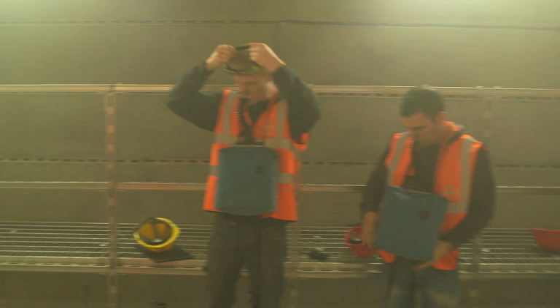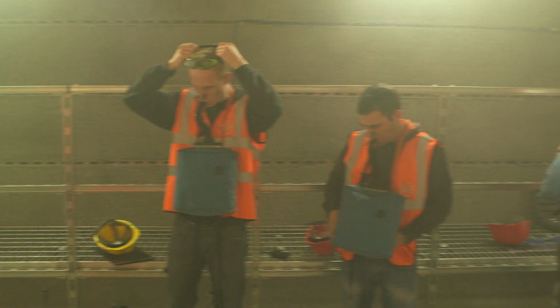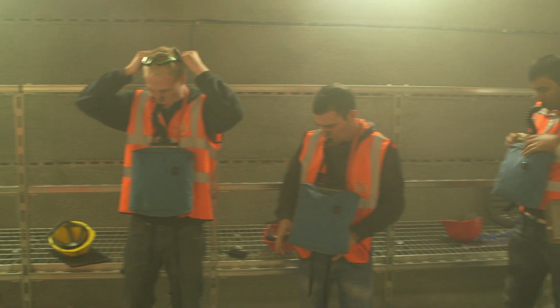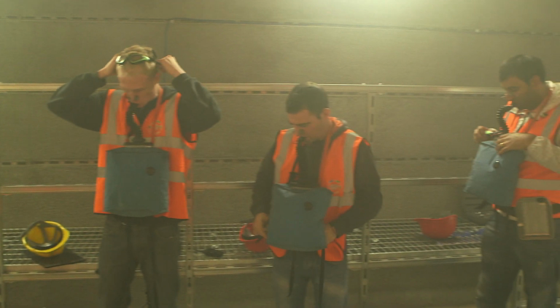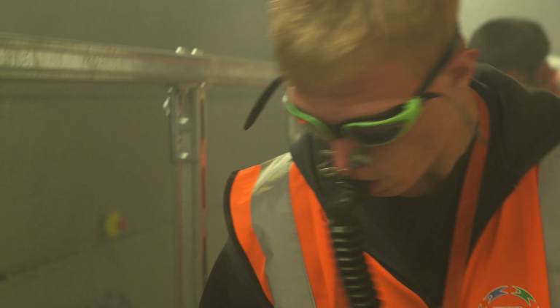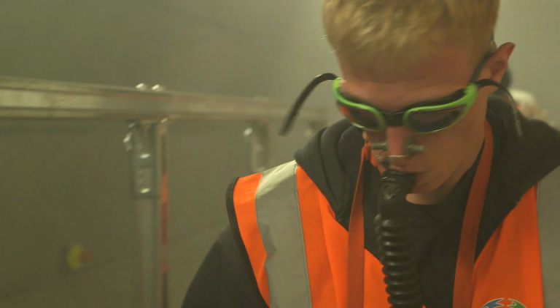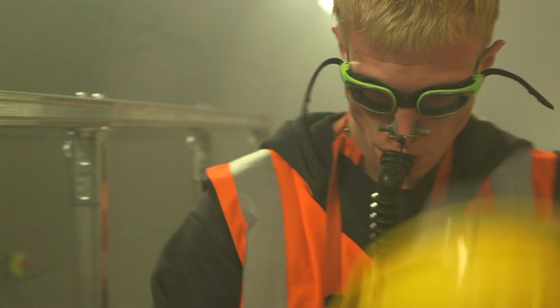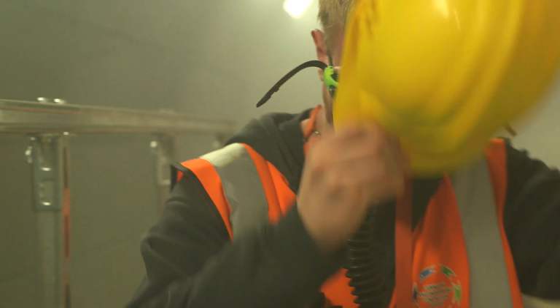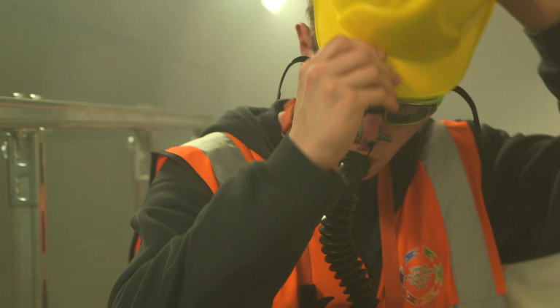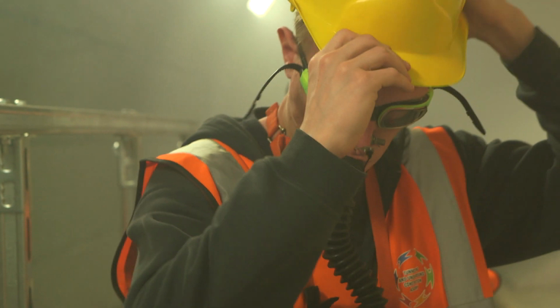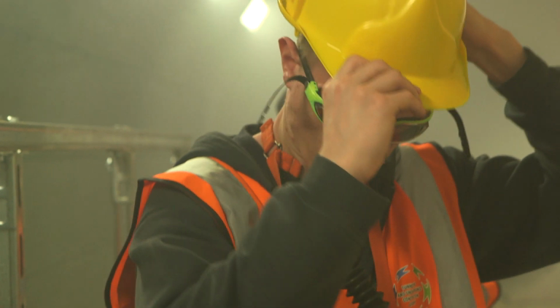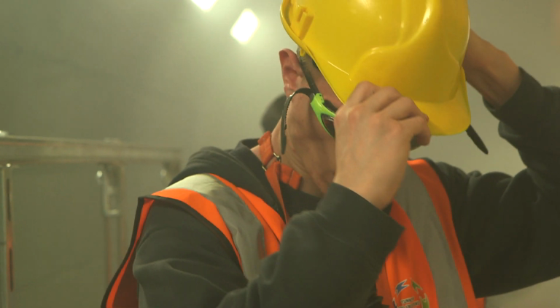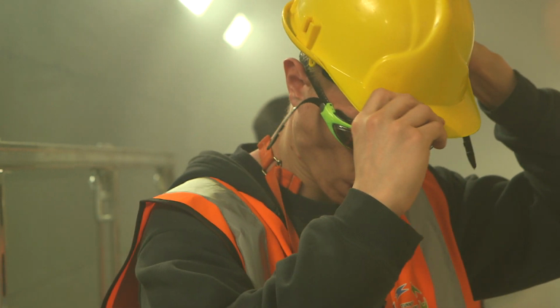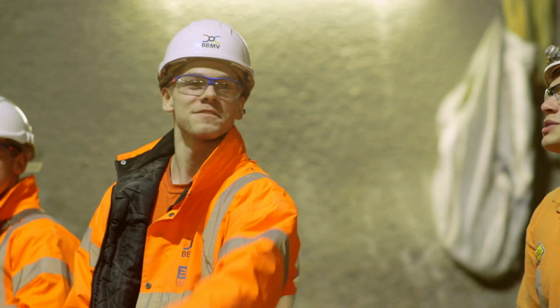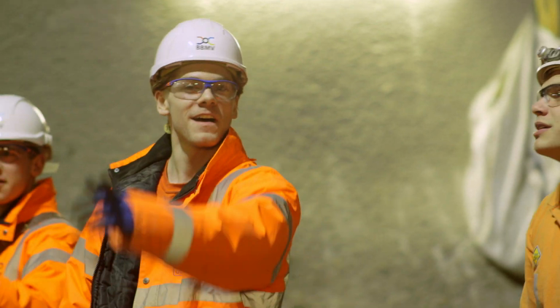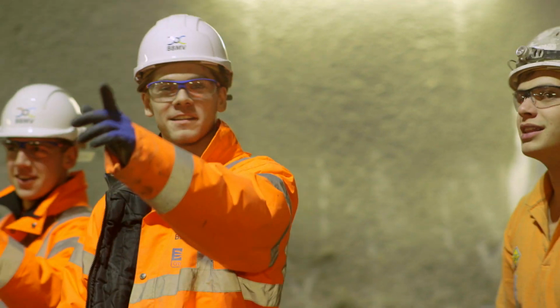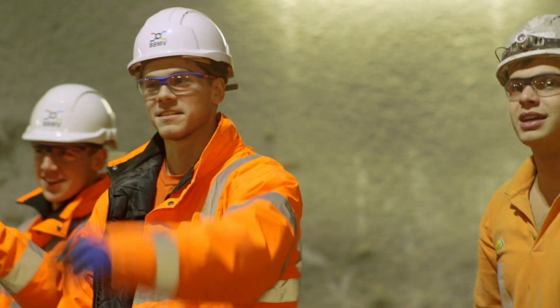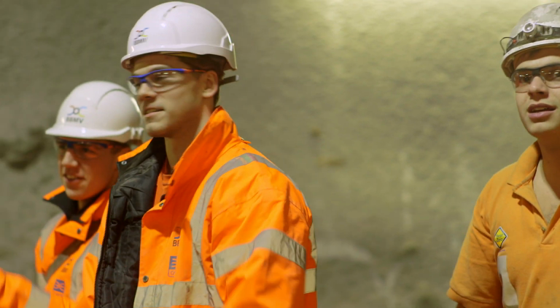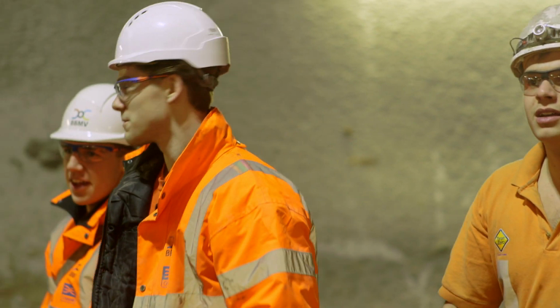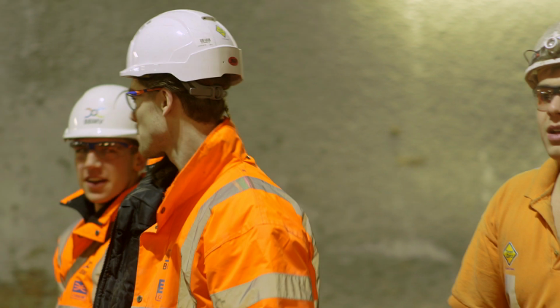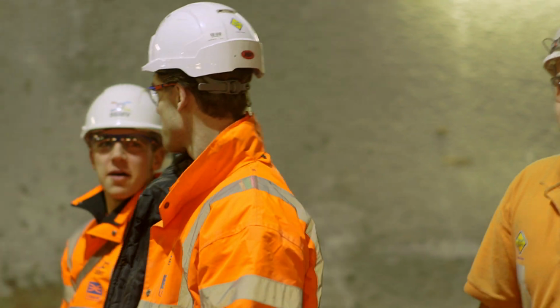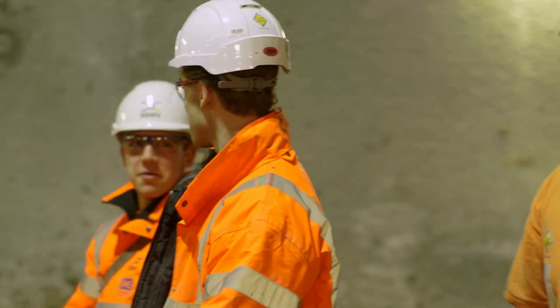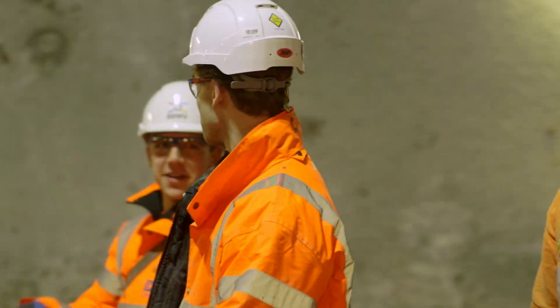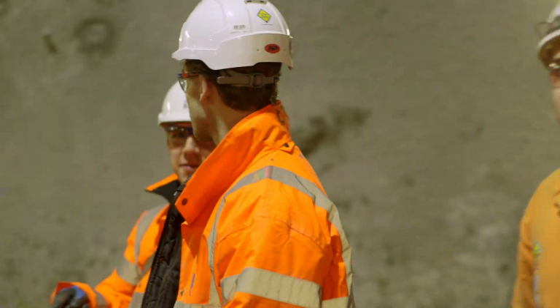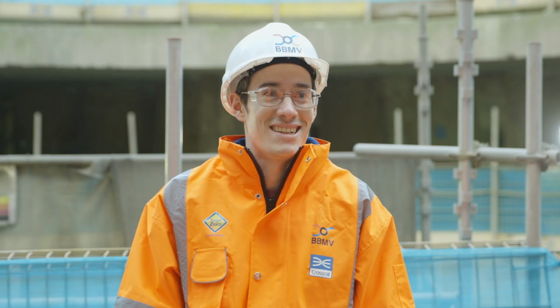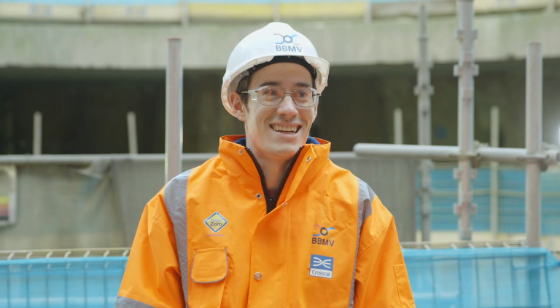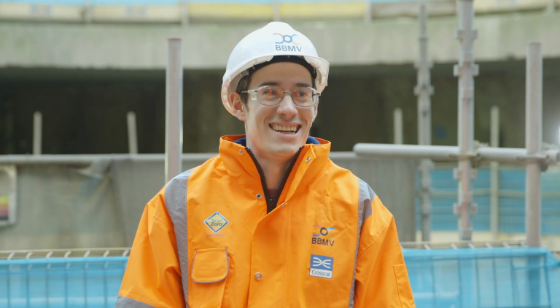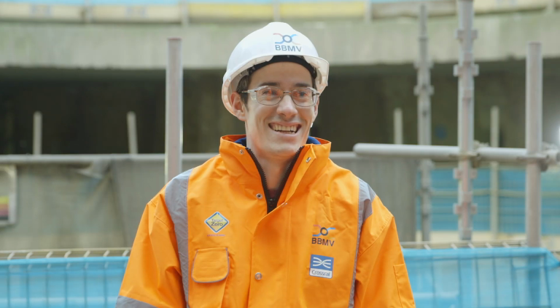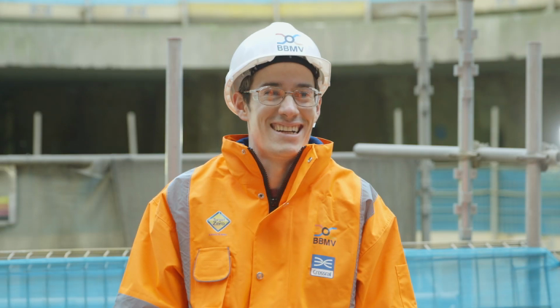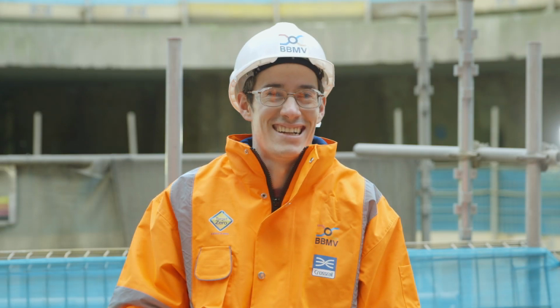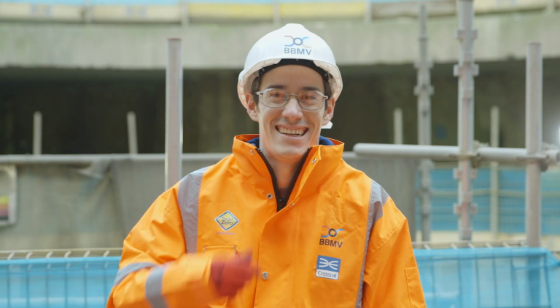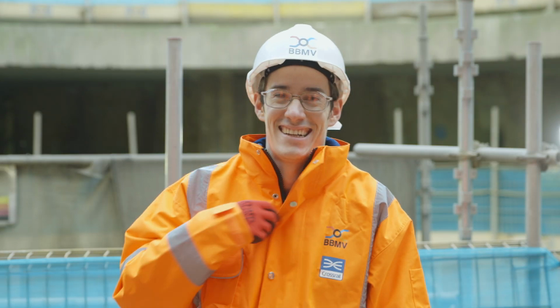You never know — one day you might find yourself working on something as big as Crossrail.